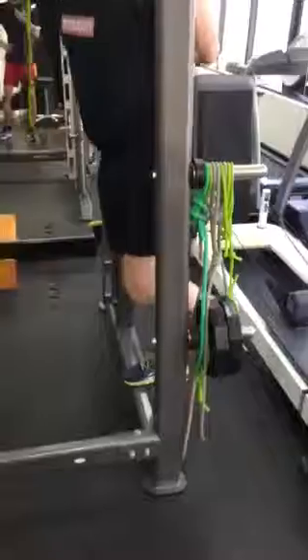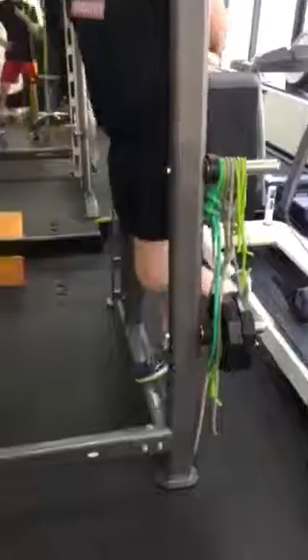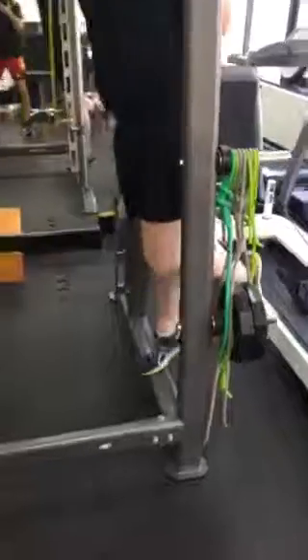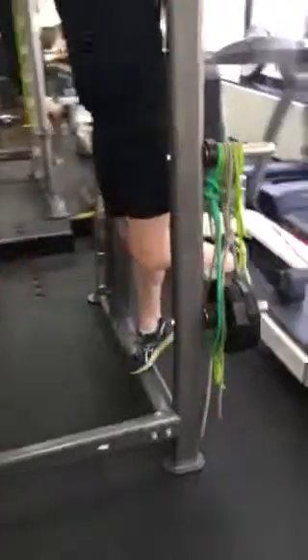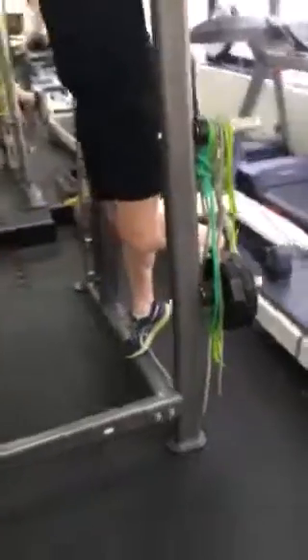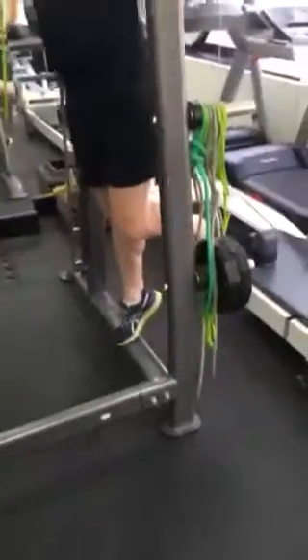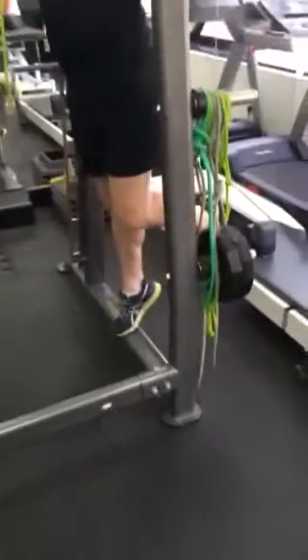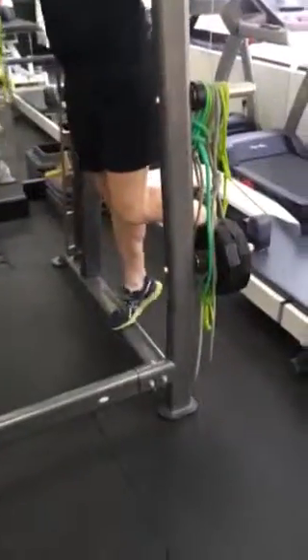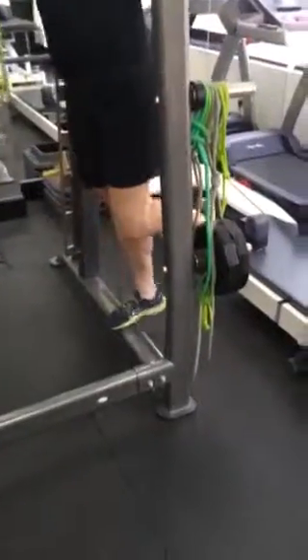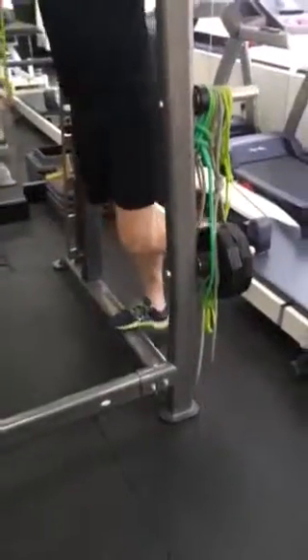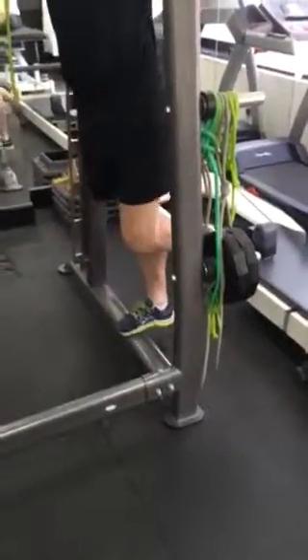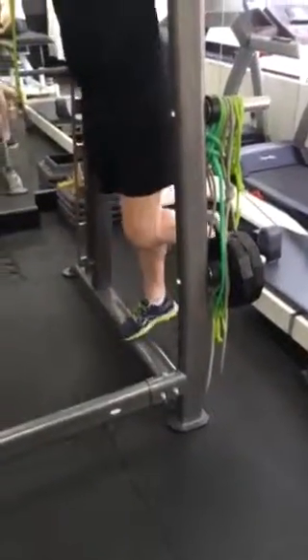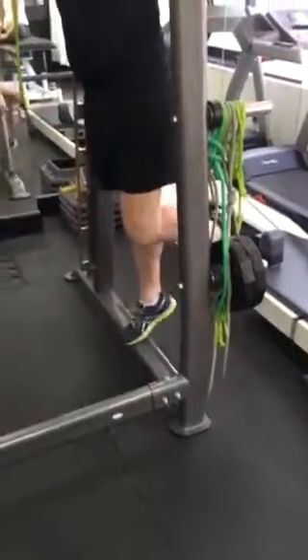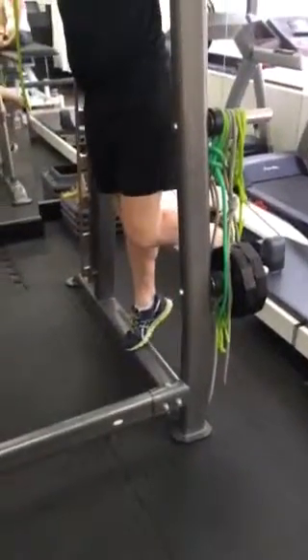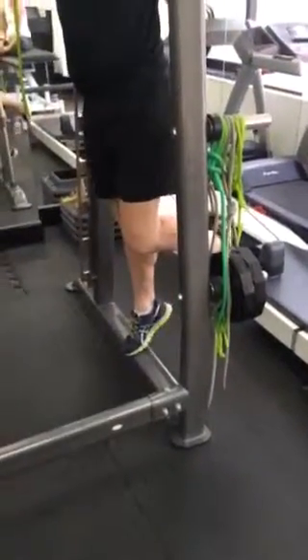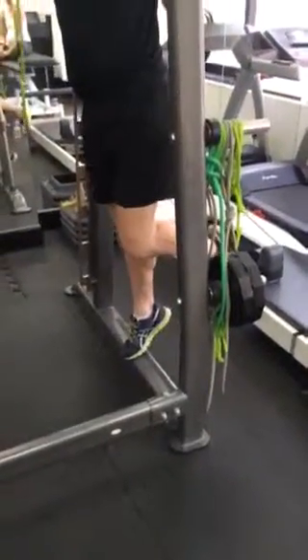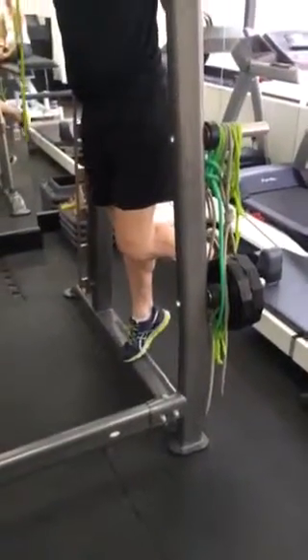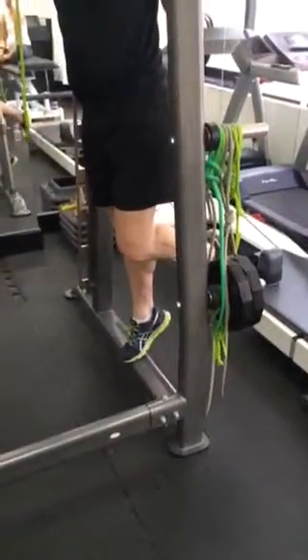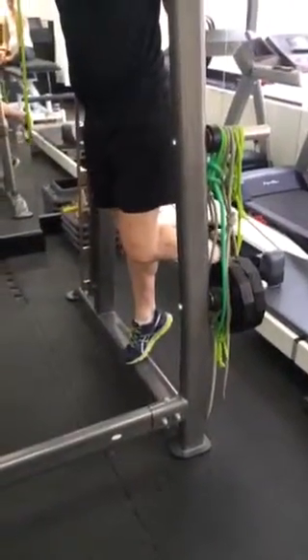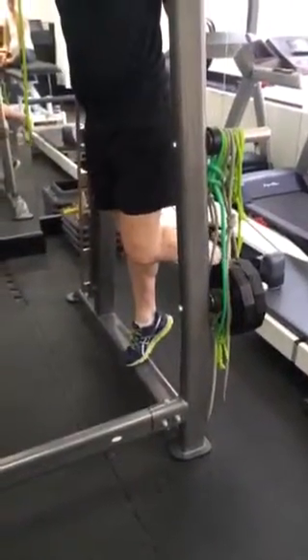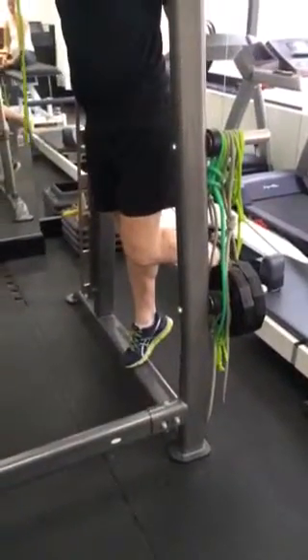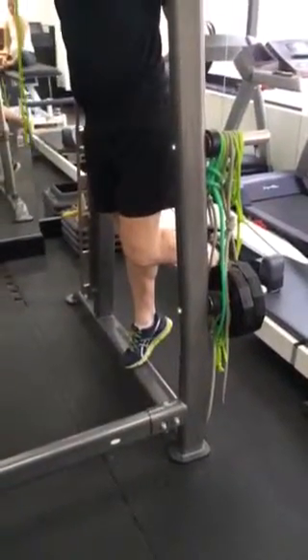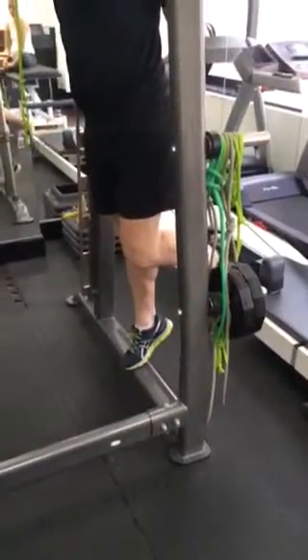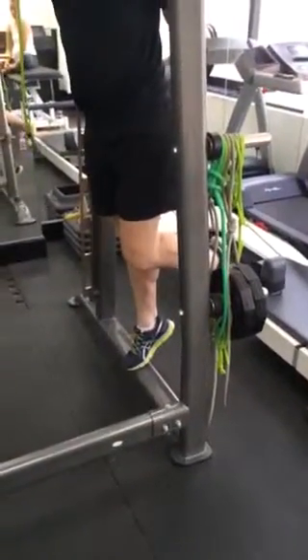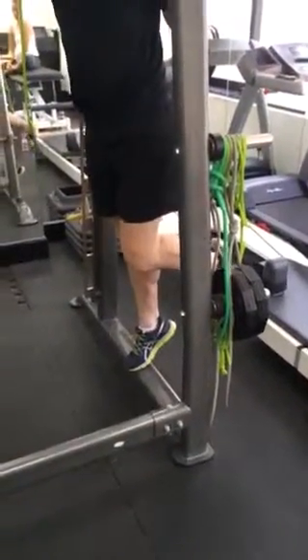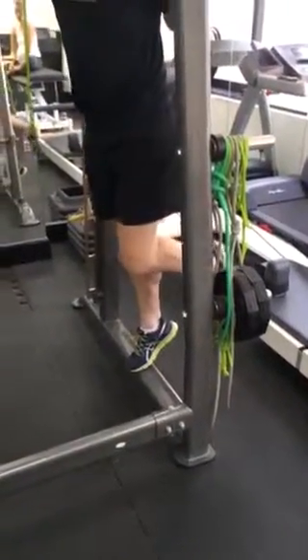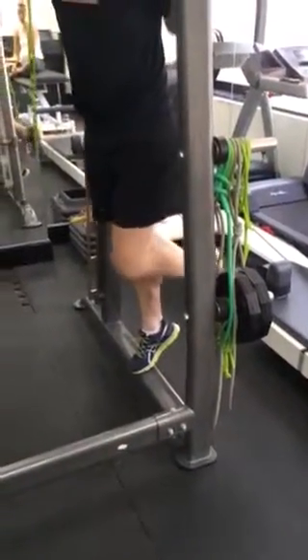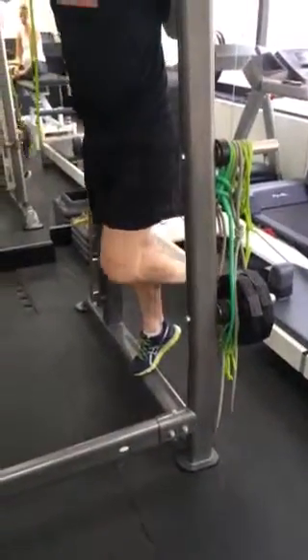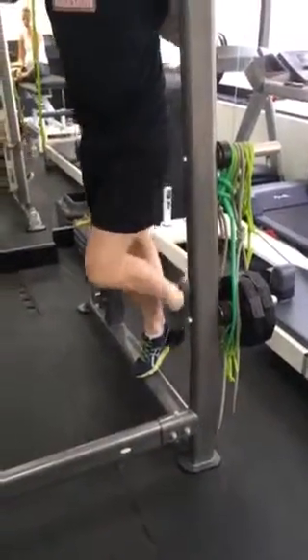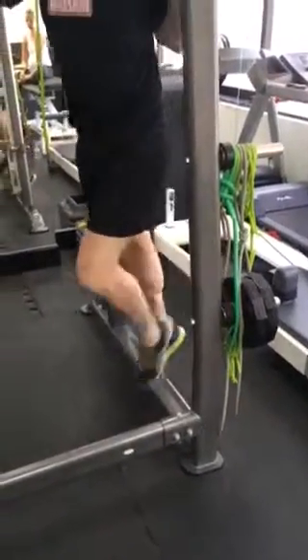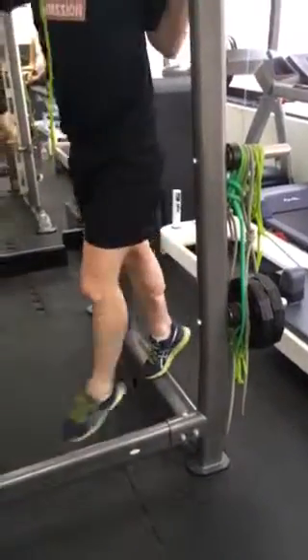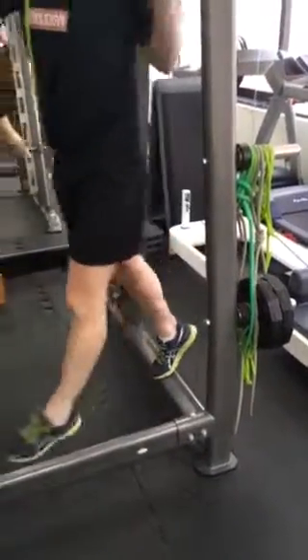Start normal calf raises, two sets to failure of that one, which will get you to go through.